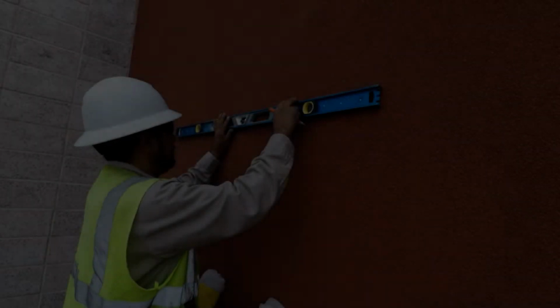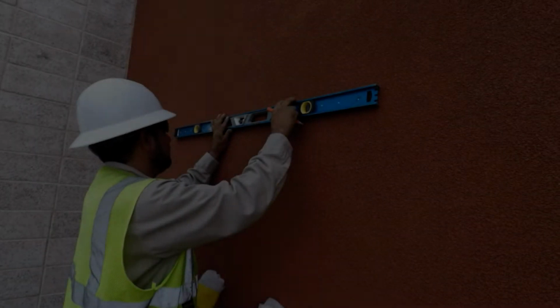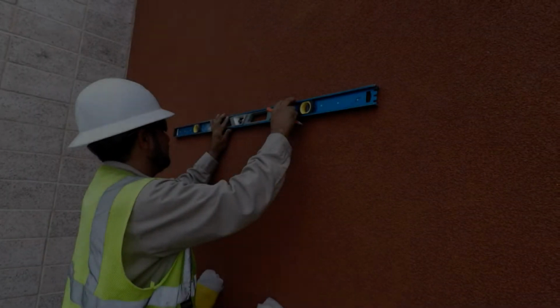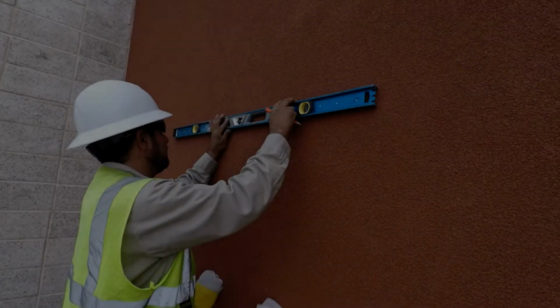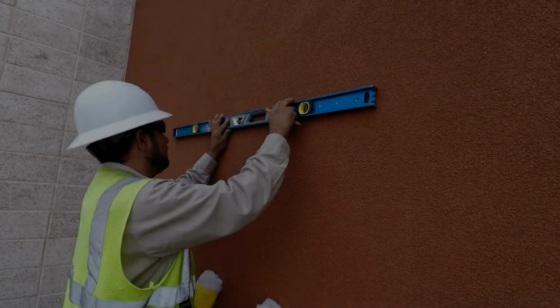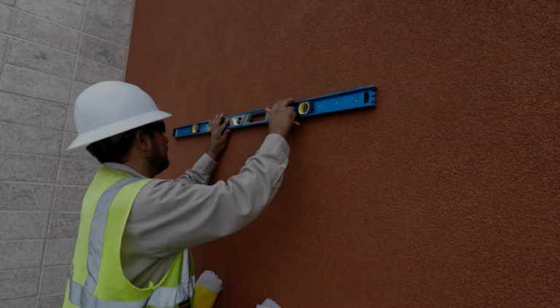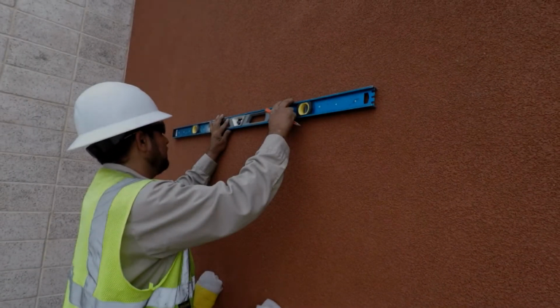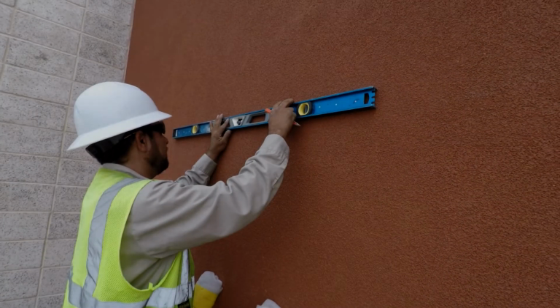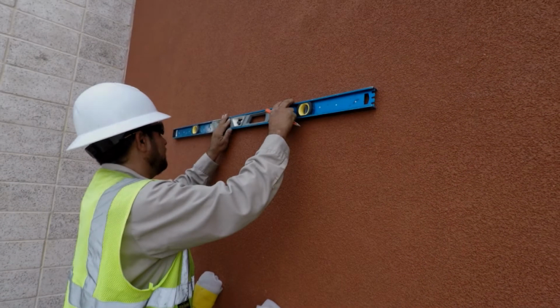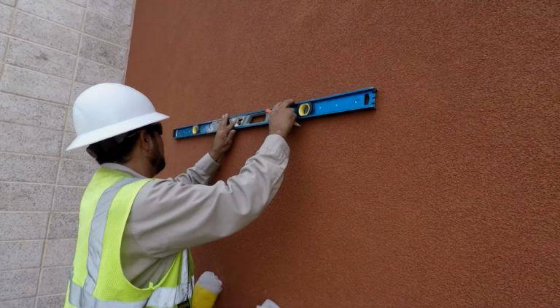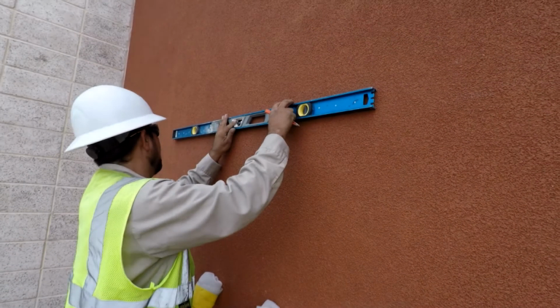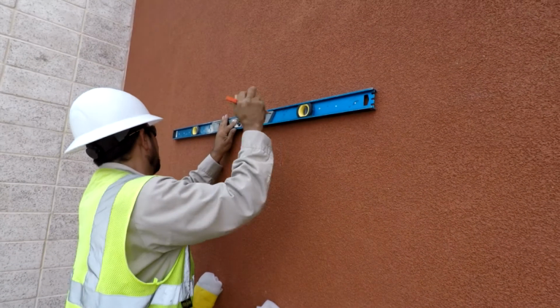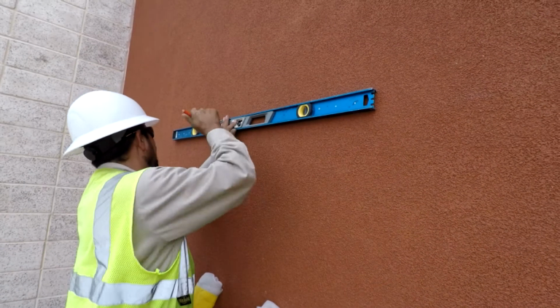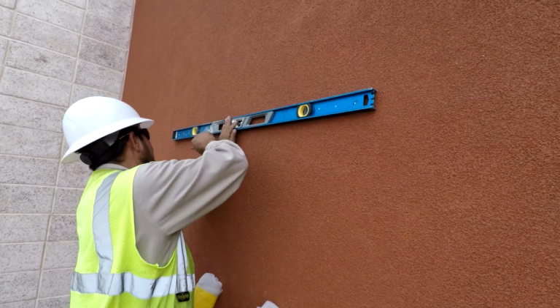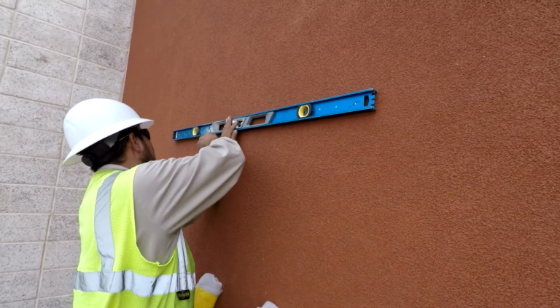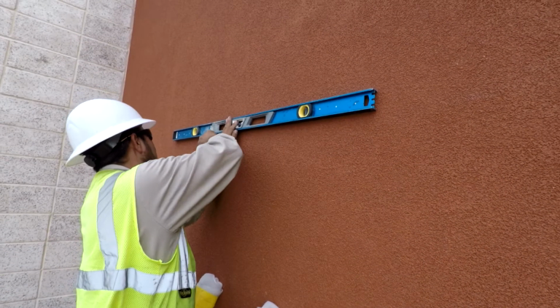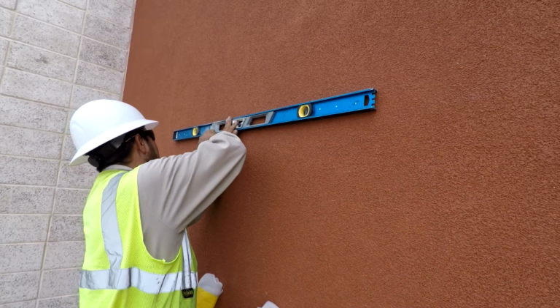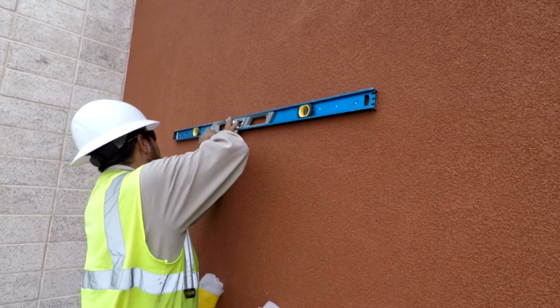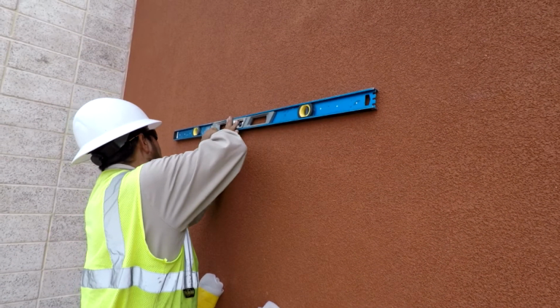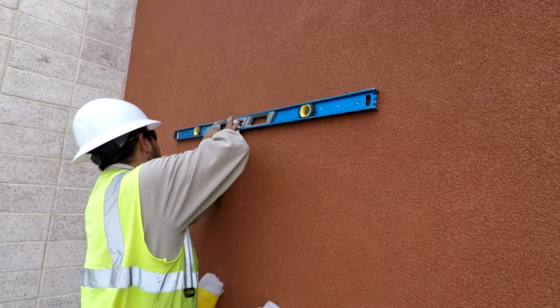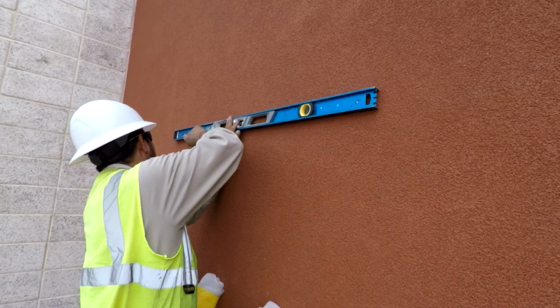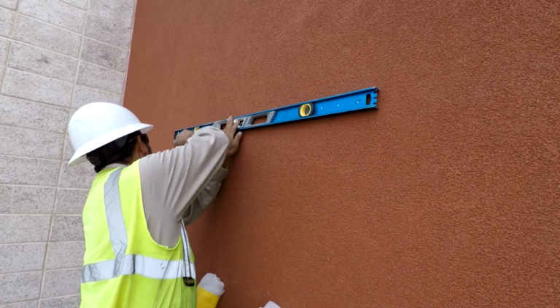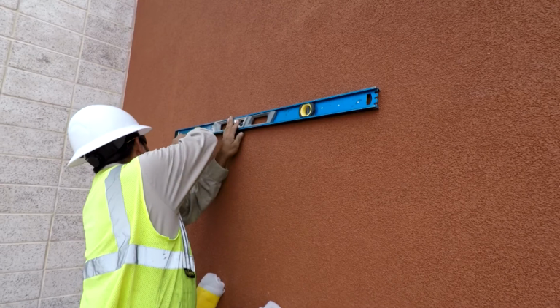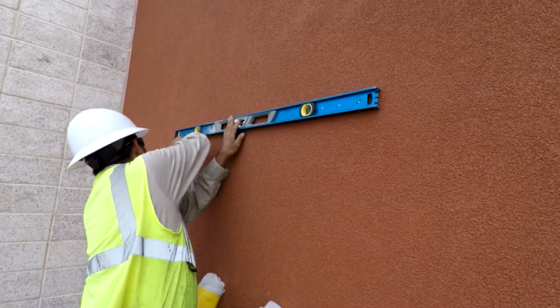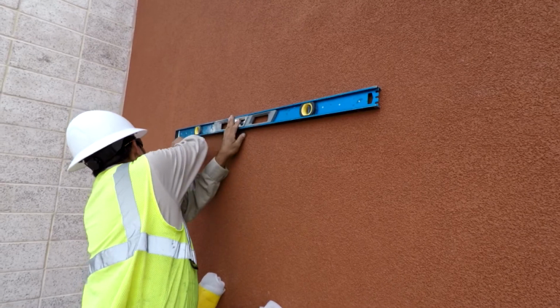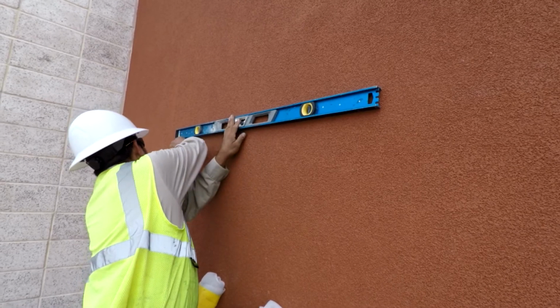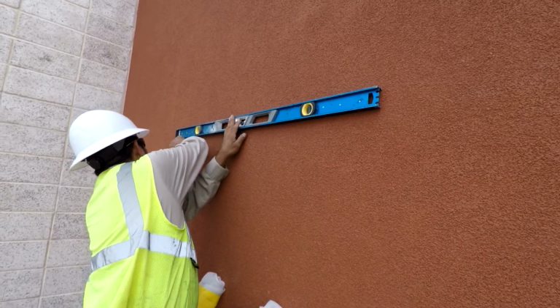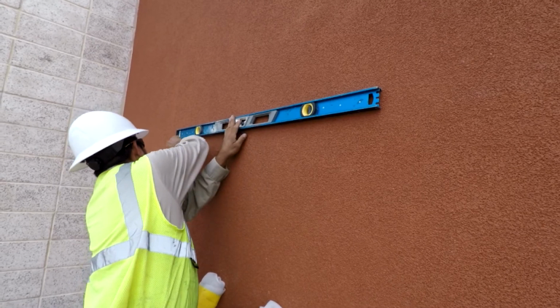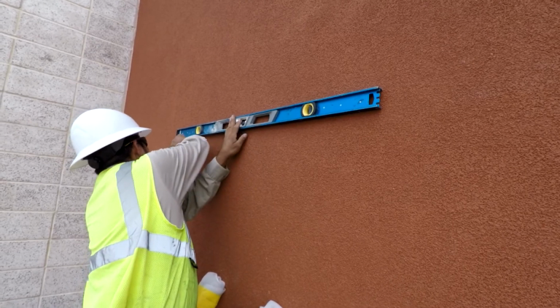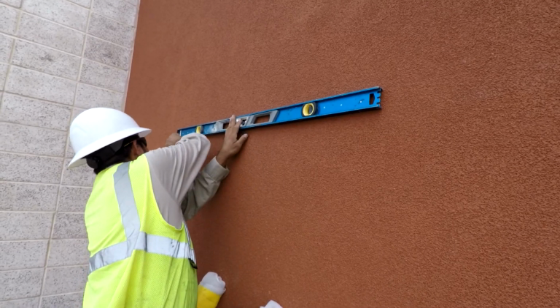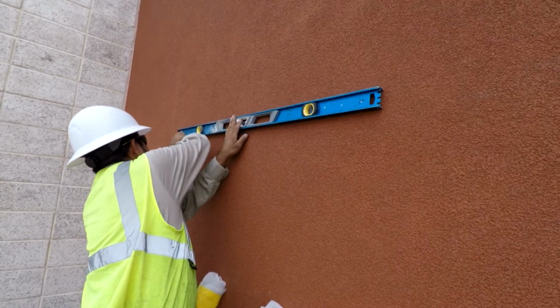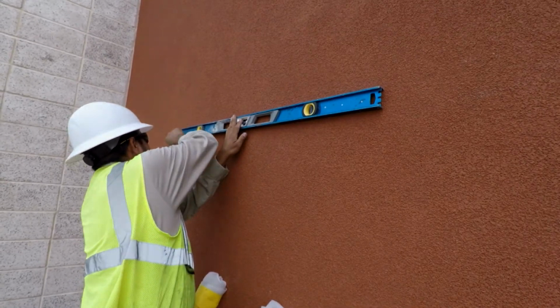Use your level and continue this process across the wall. Once you've made your marks, you are ready to attach the Z-clips.